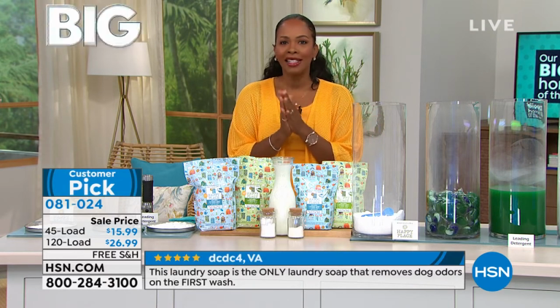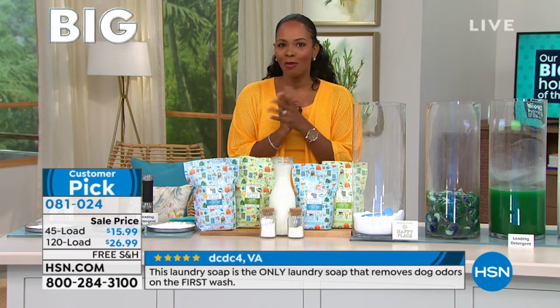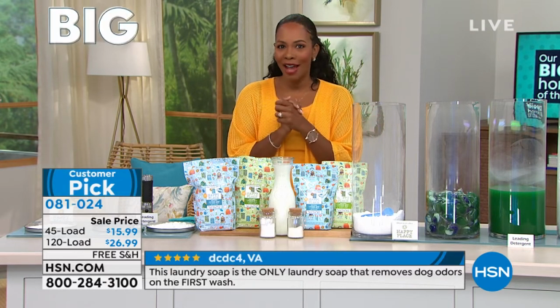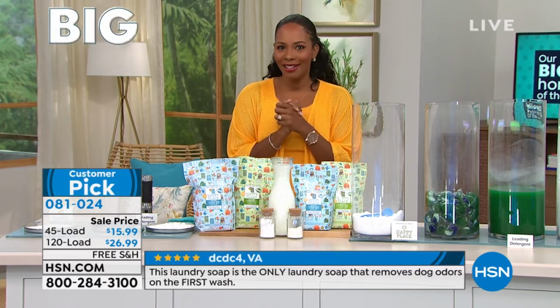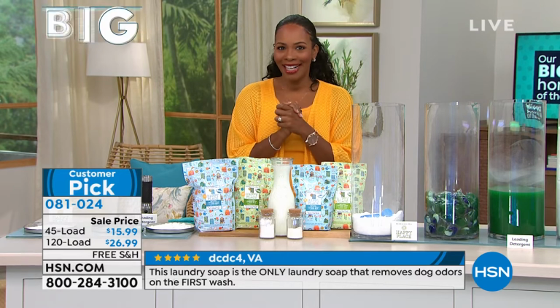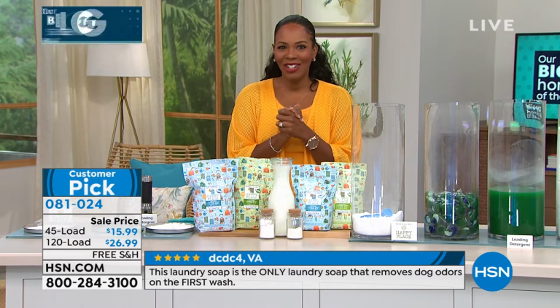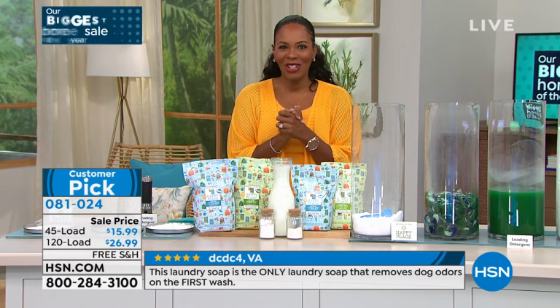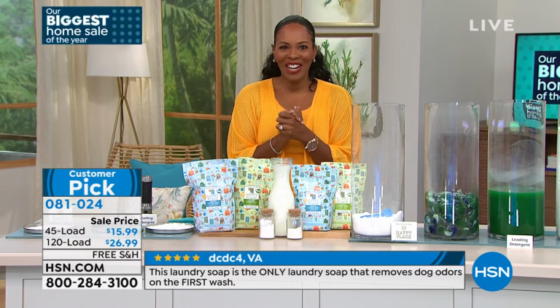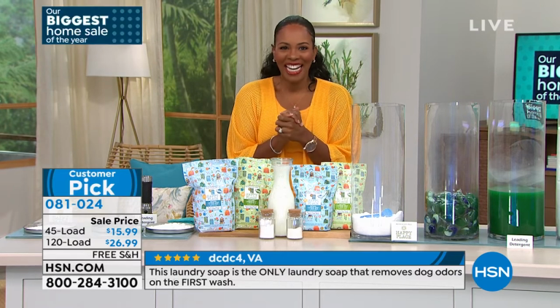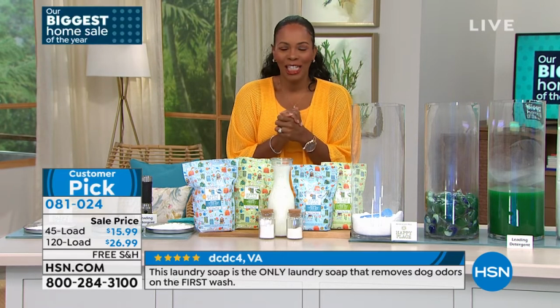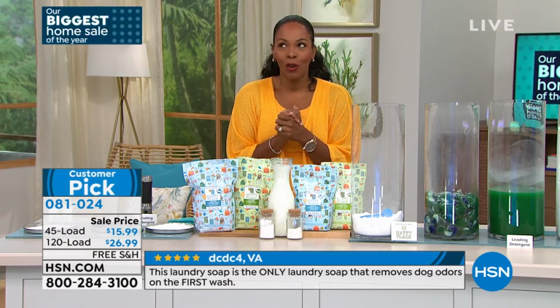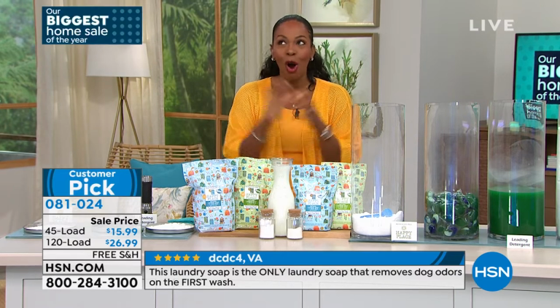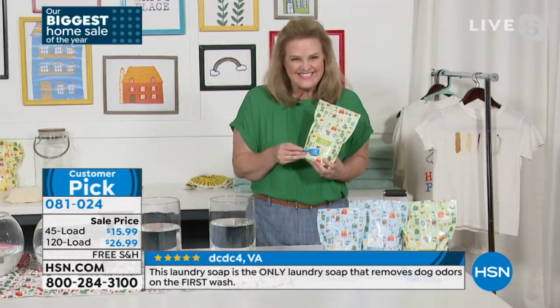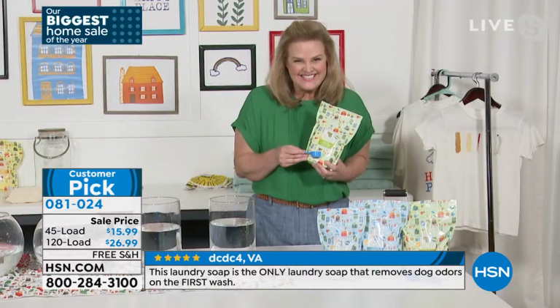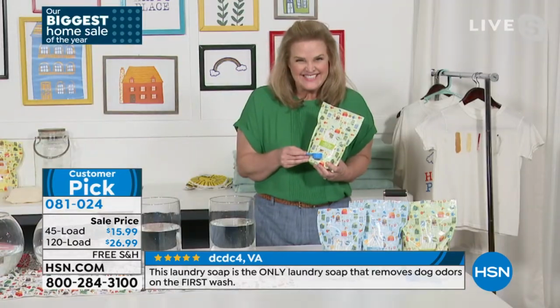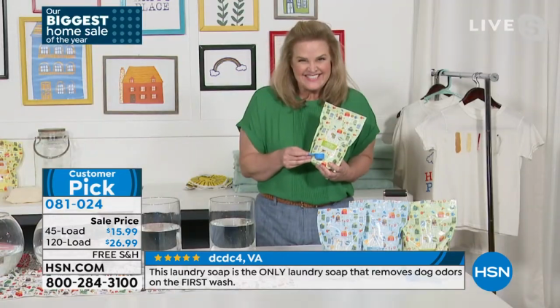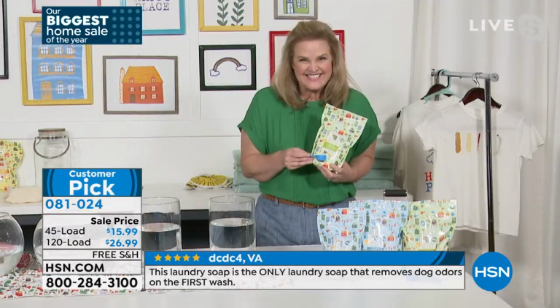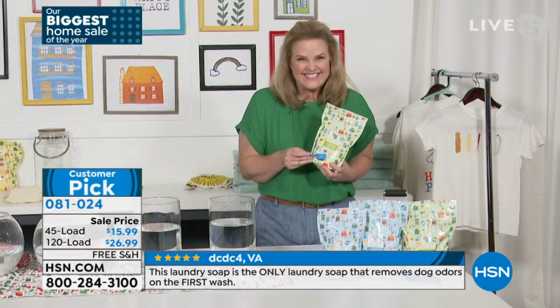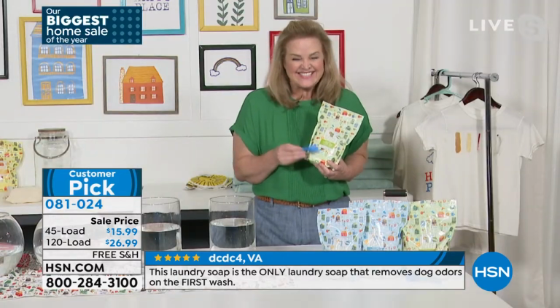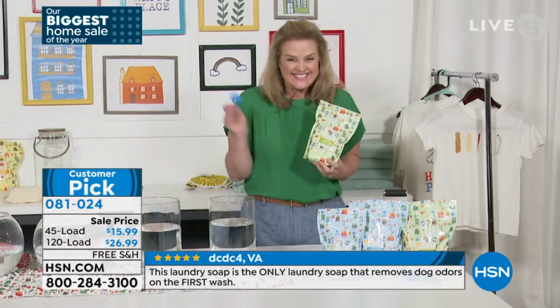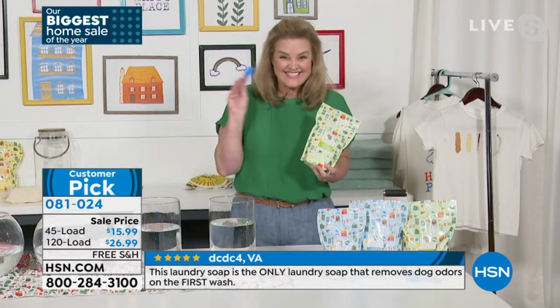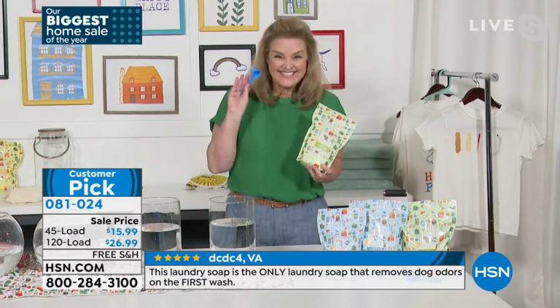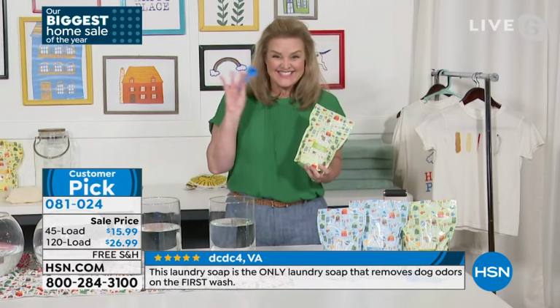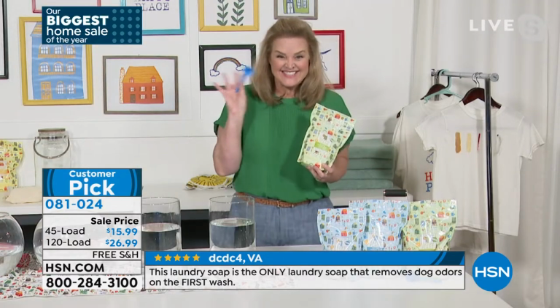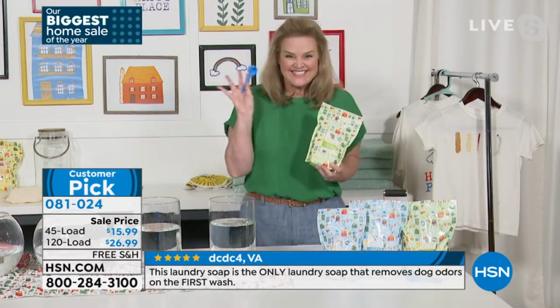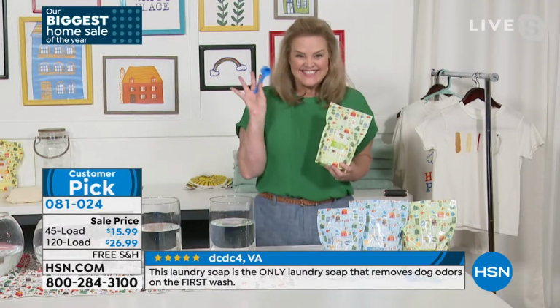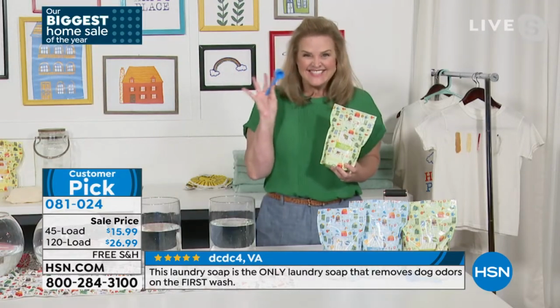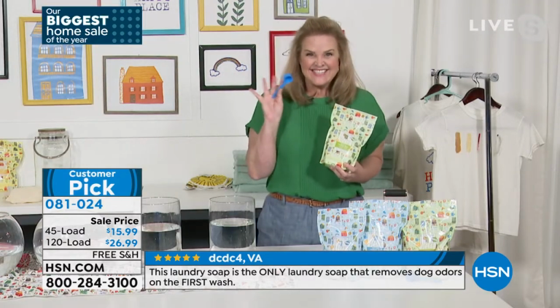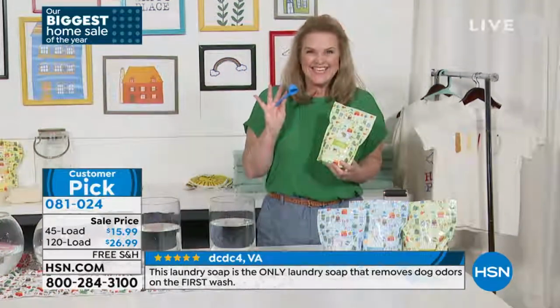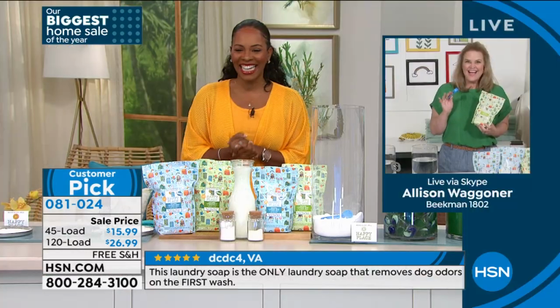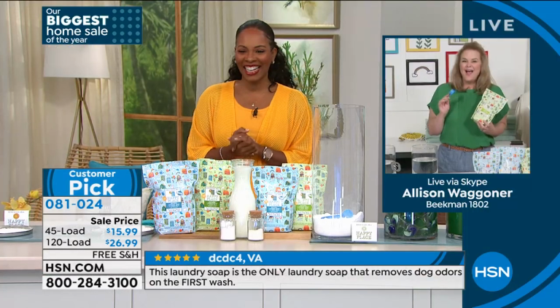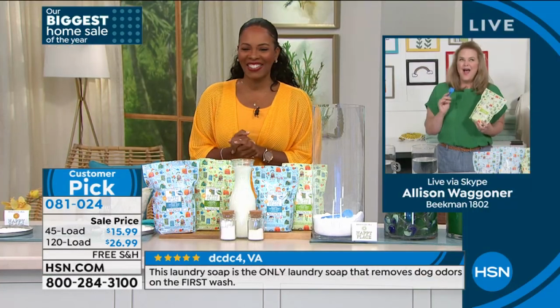Allison Wagner is joining us for almost the entire hour. Good to see you, Allison.